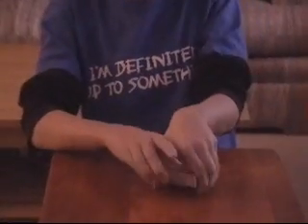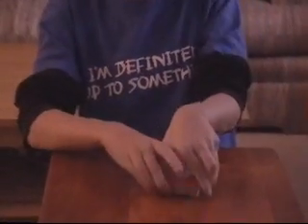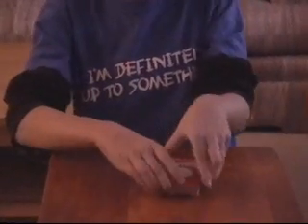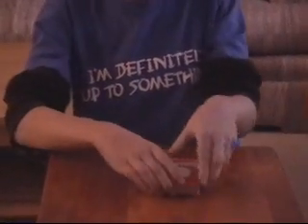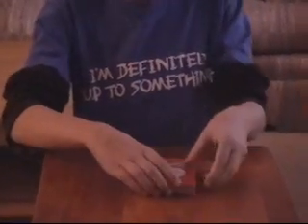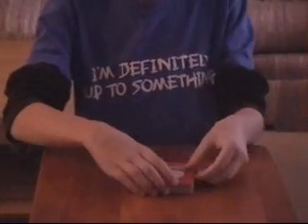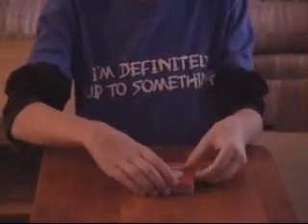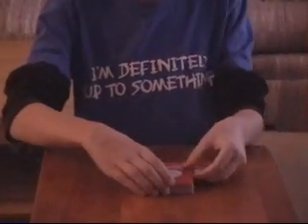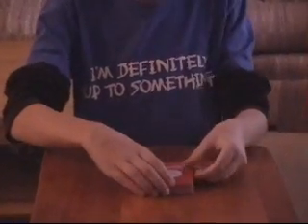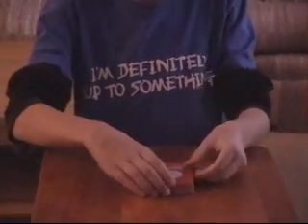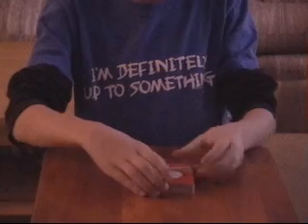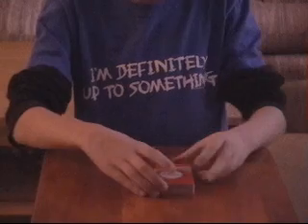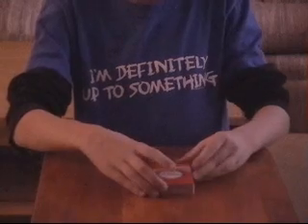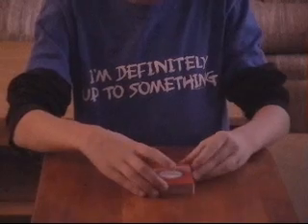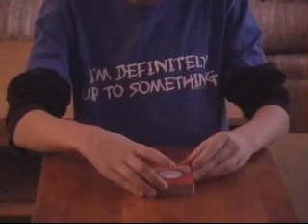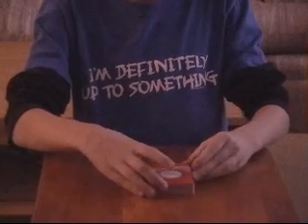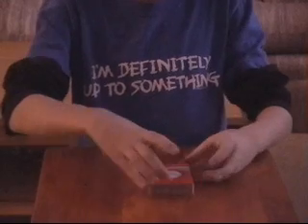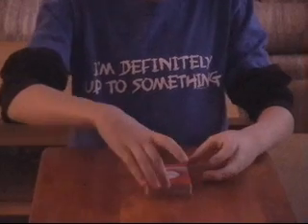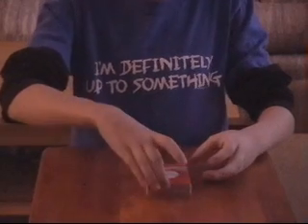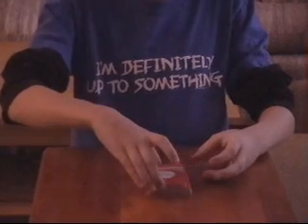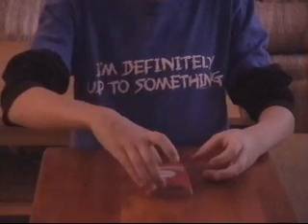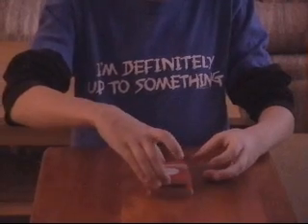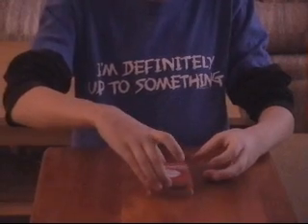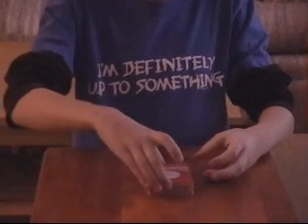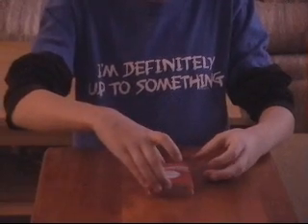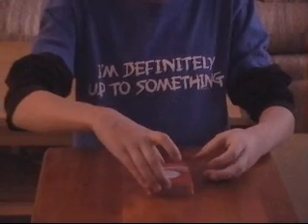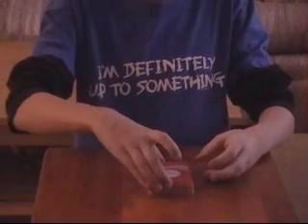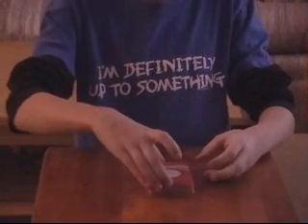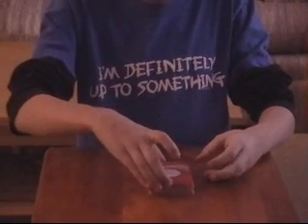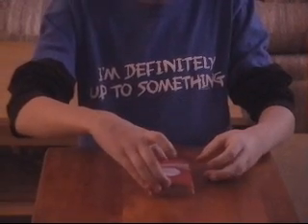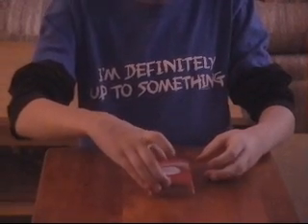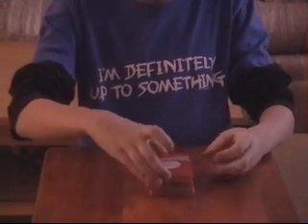Okay, I'm going to take this deck and separate it into four separate piles.